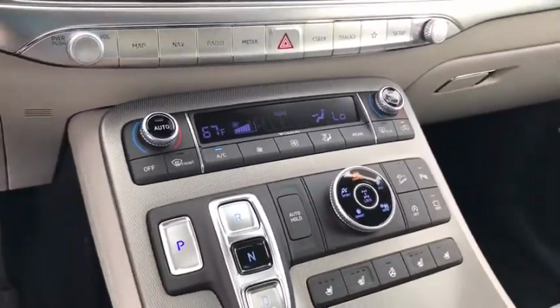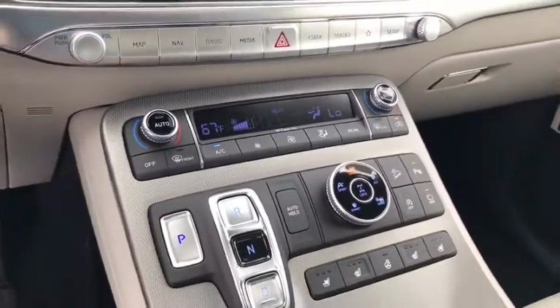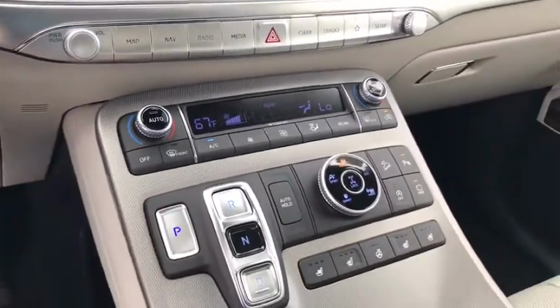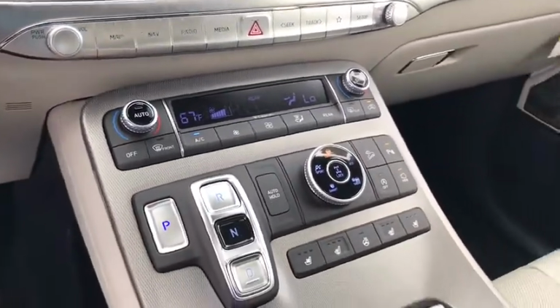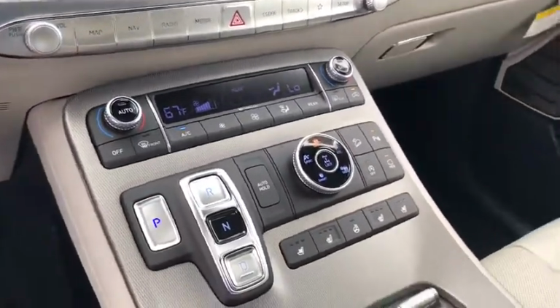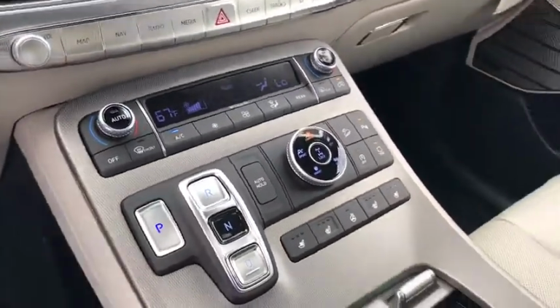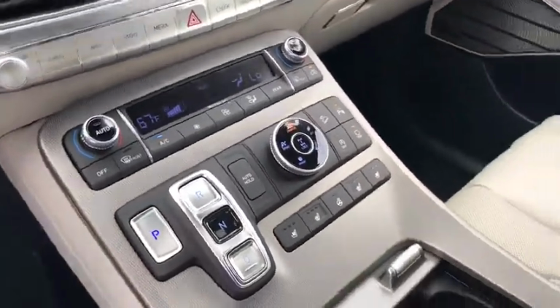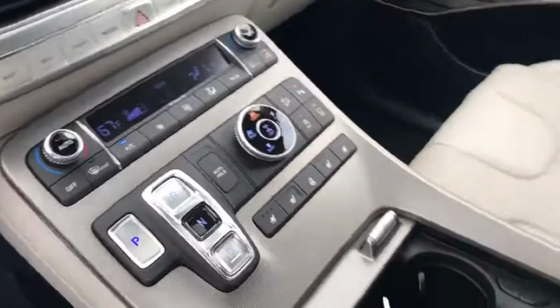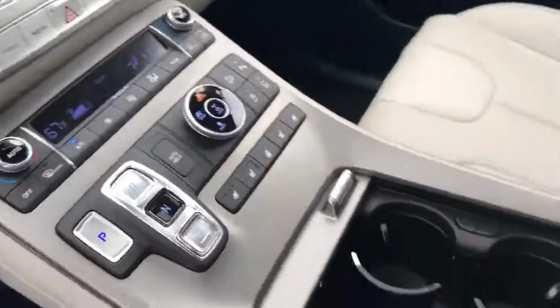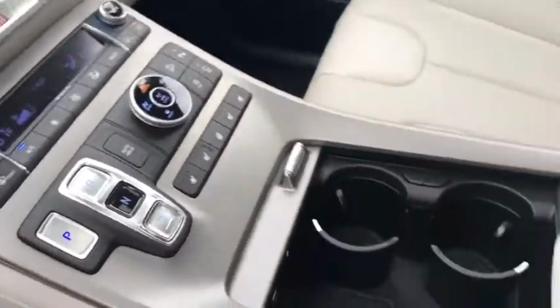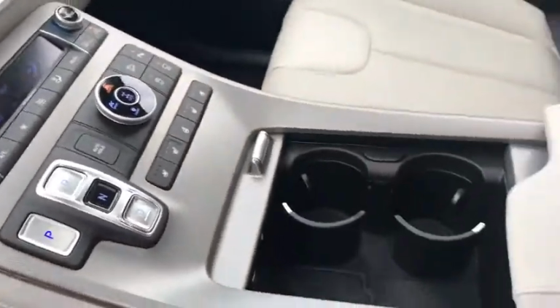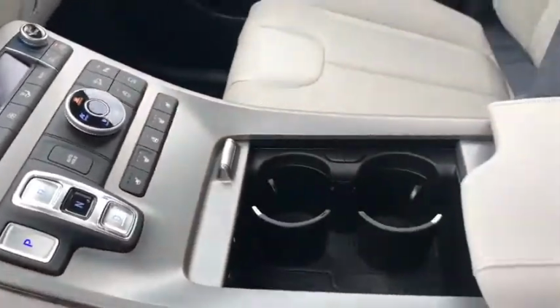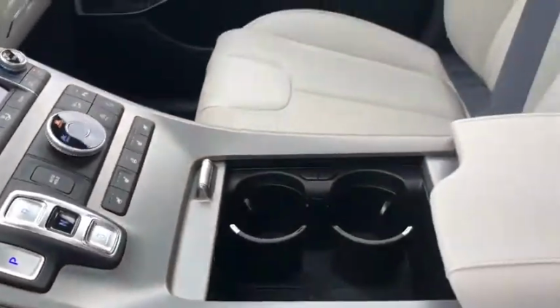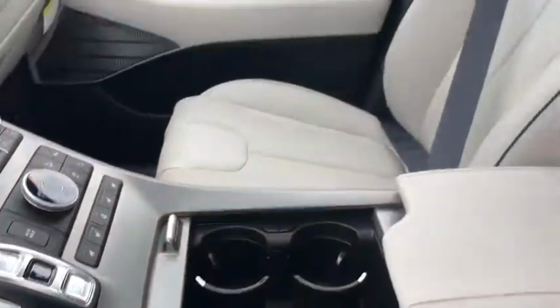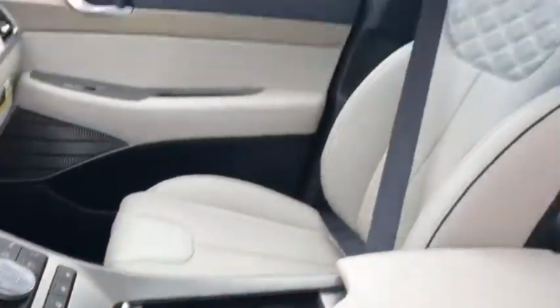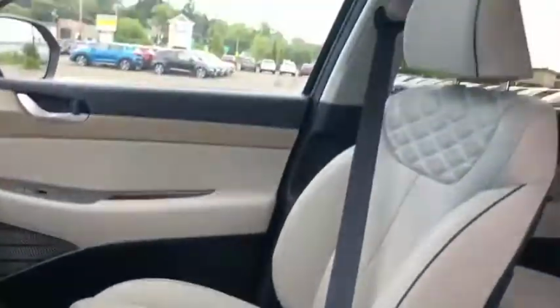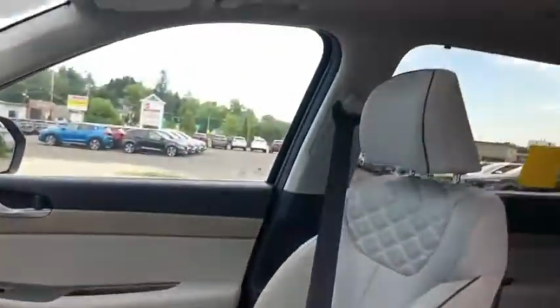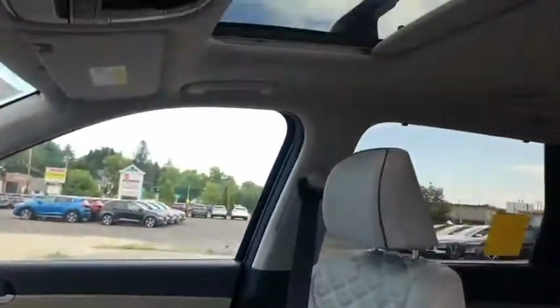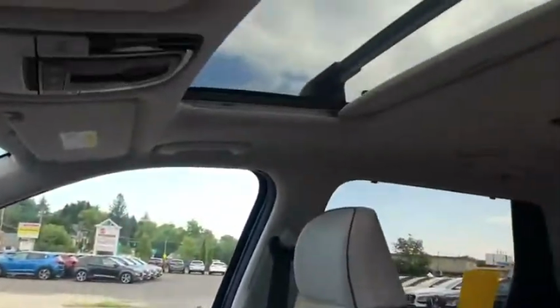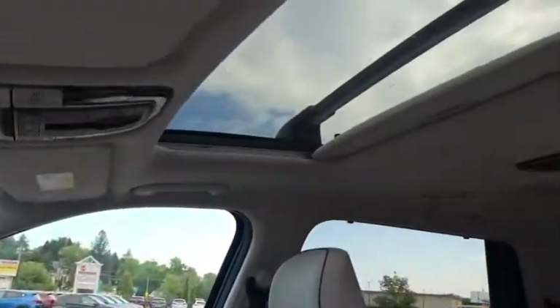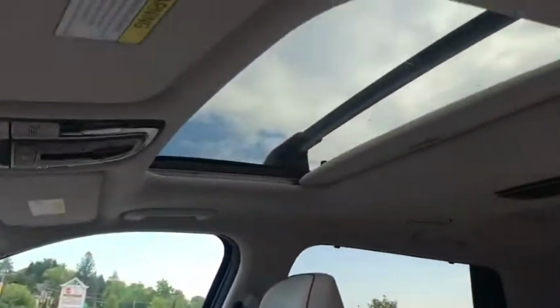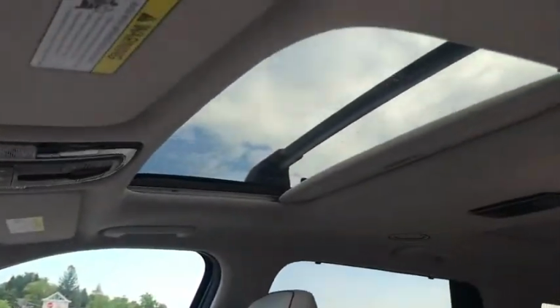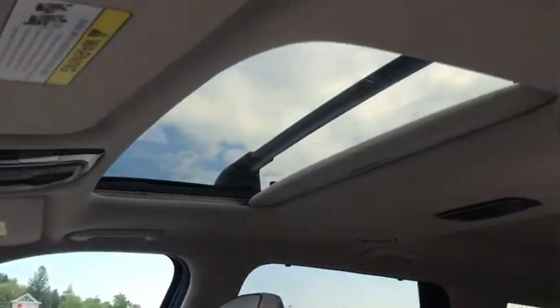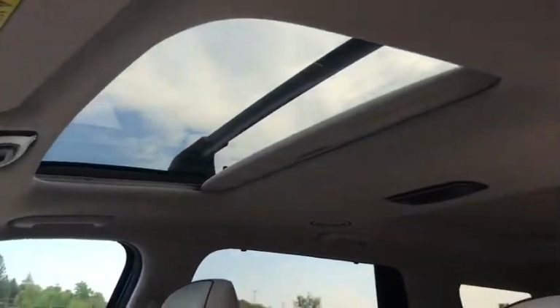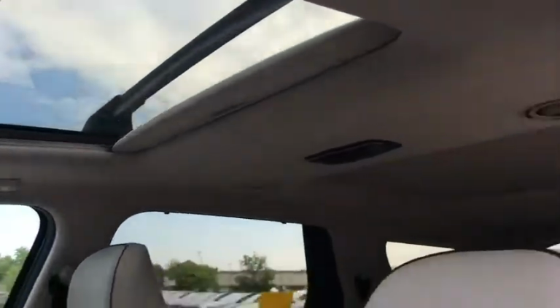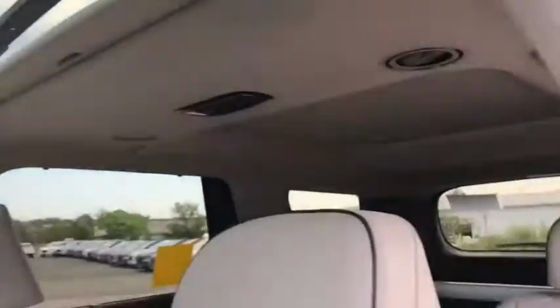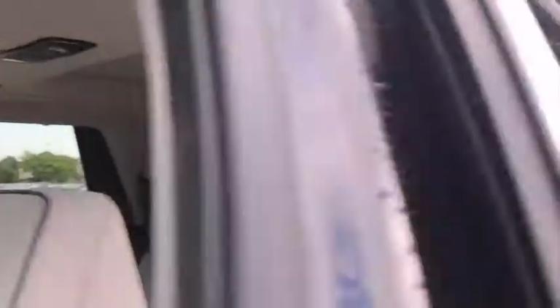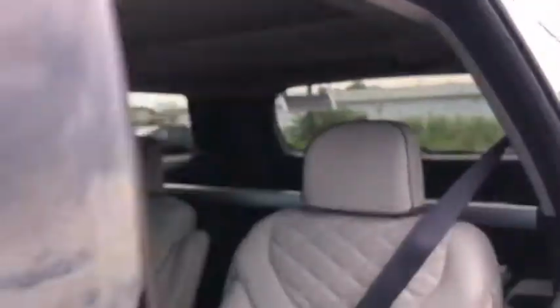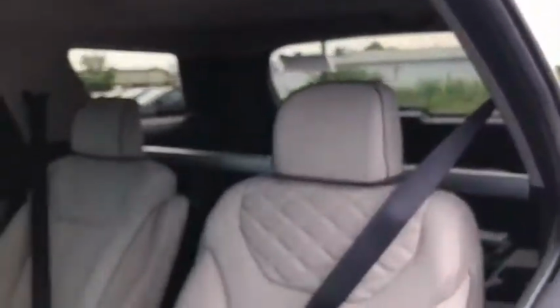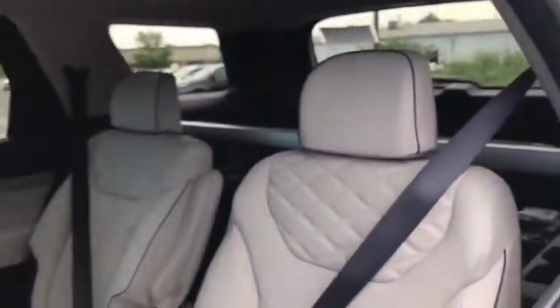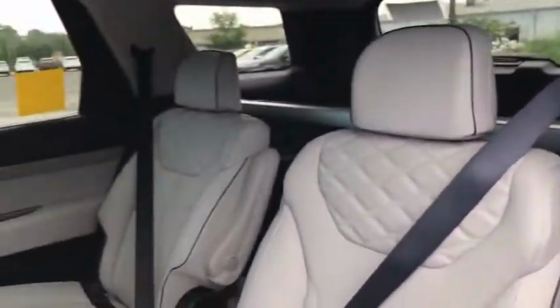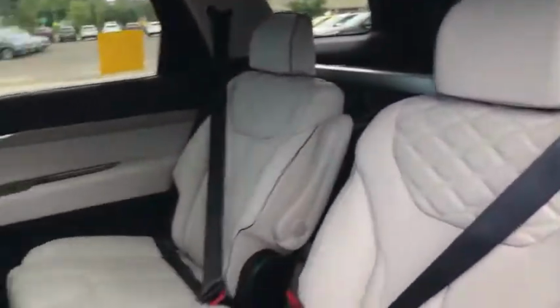This vehicle offers reliability and good looks at a great price. So come in and take a test drive today.